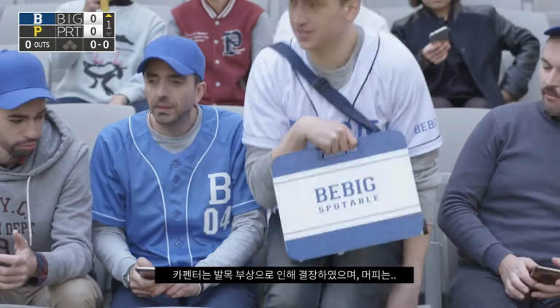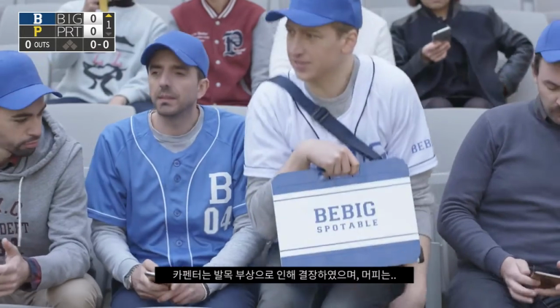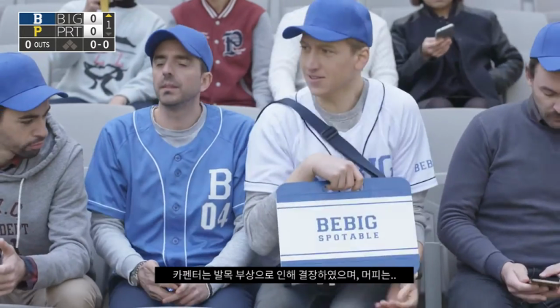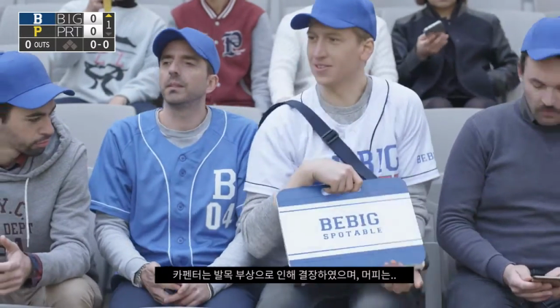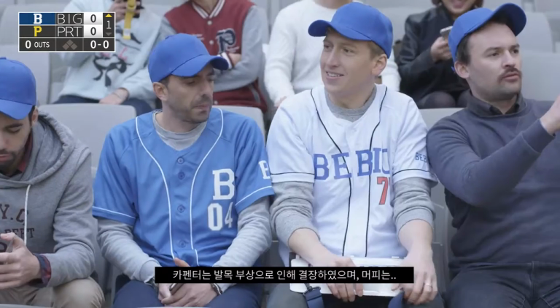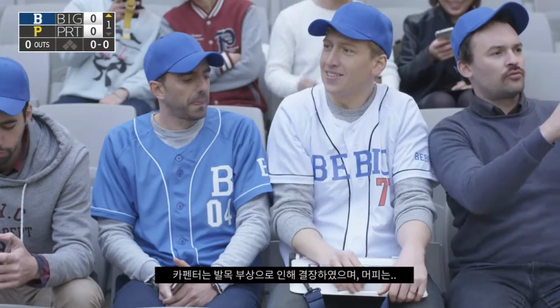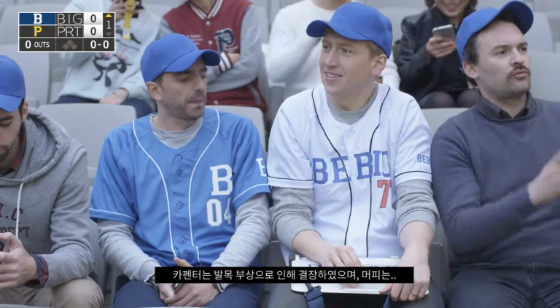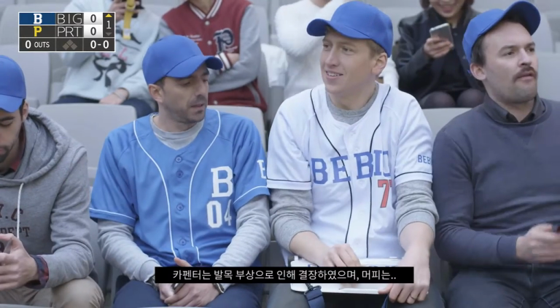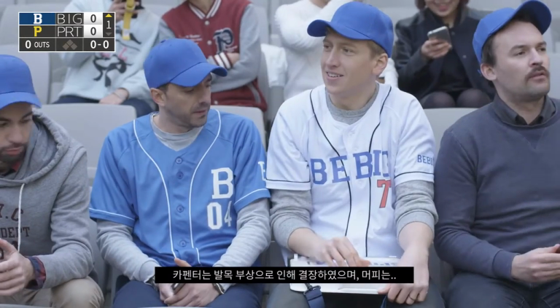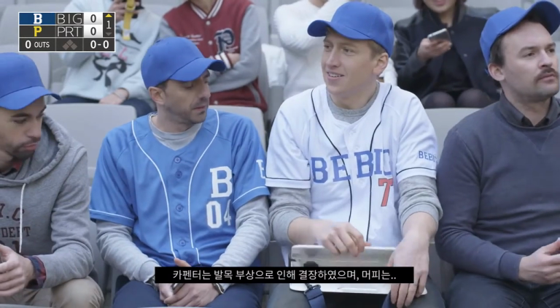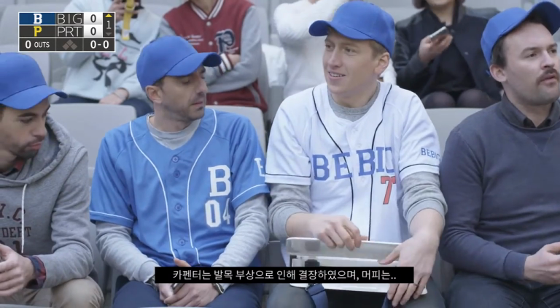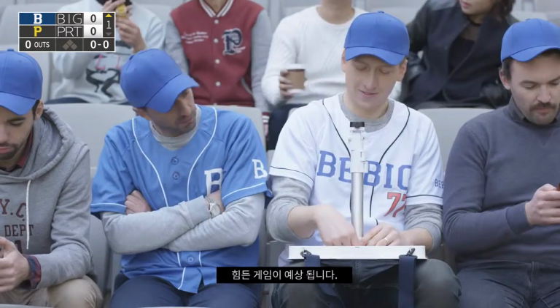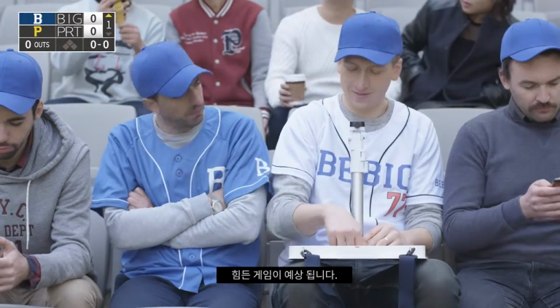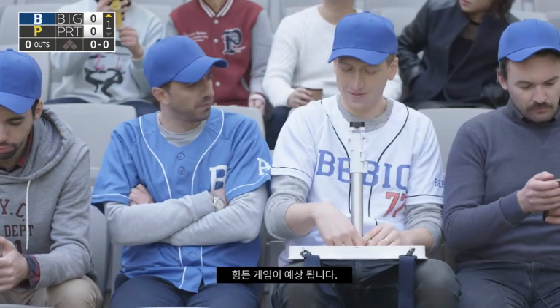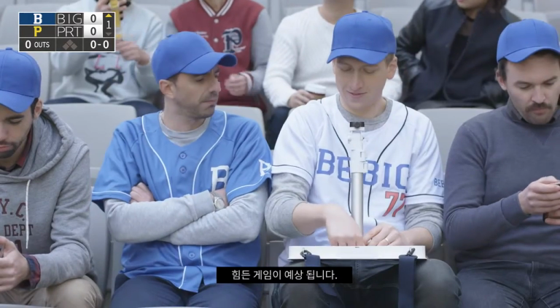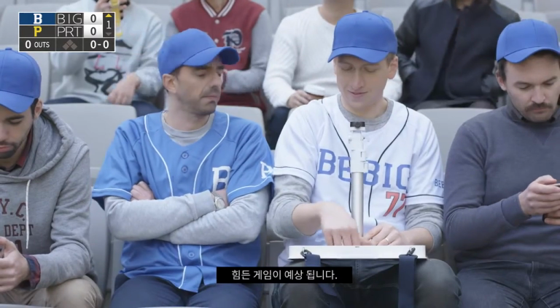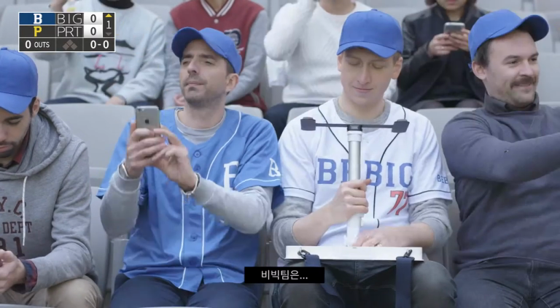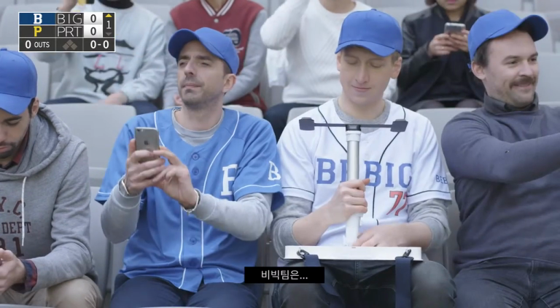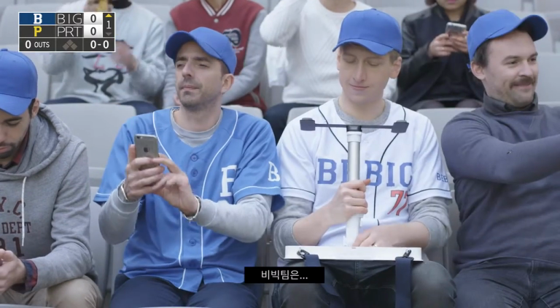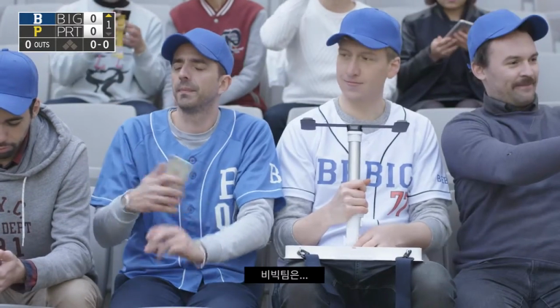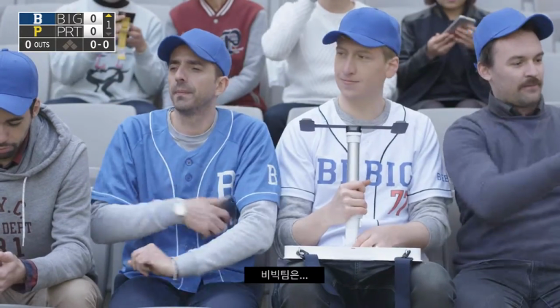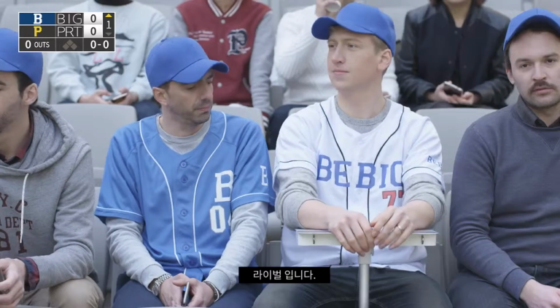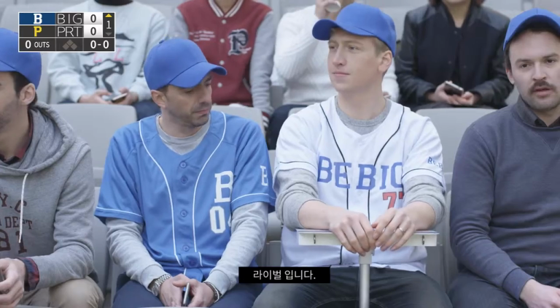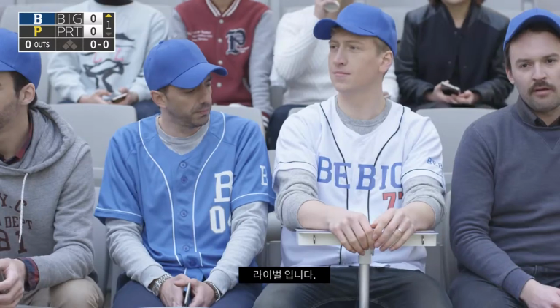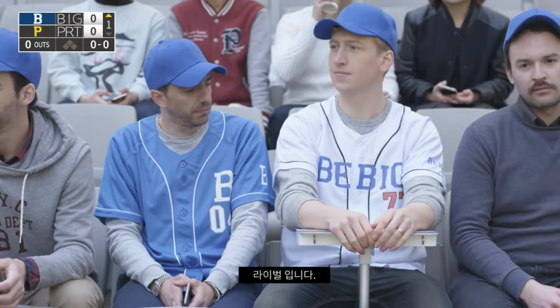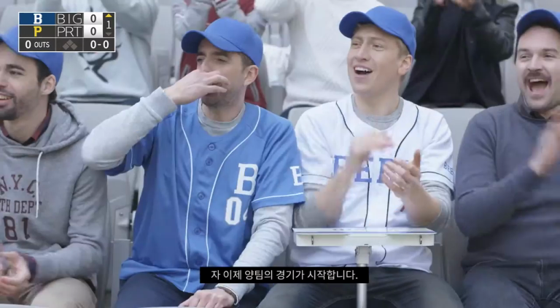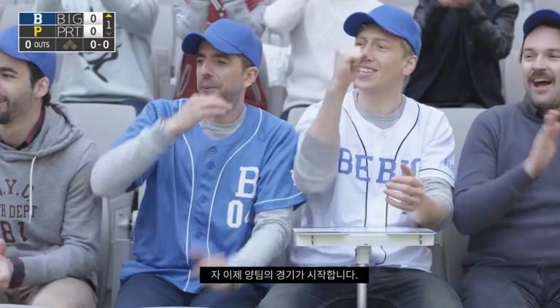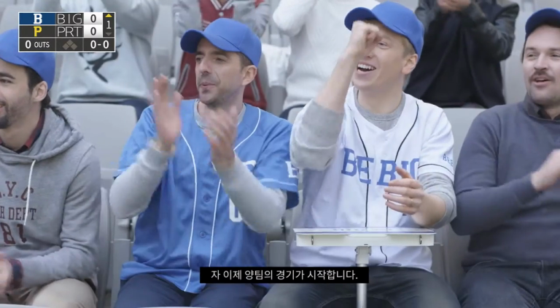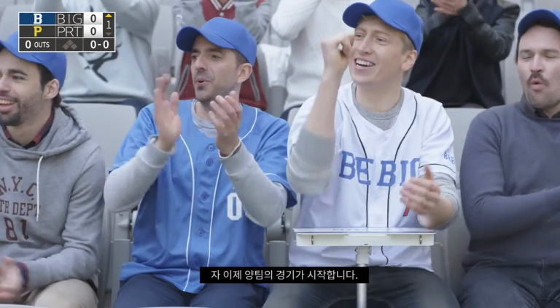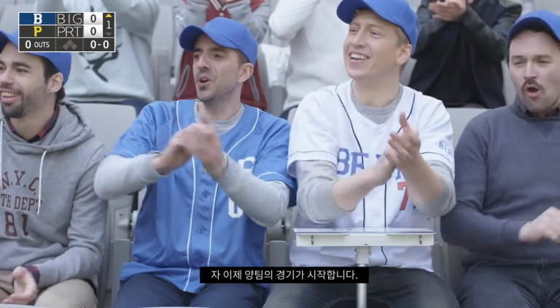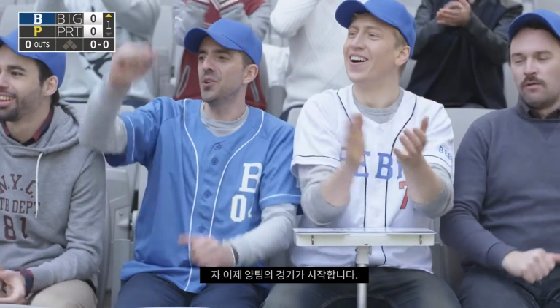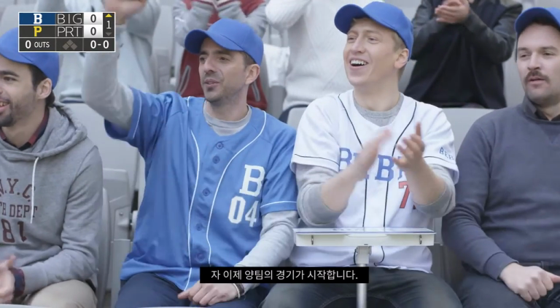Carpenter is out due to a sprained ankle and Murphy is going to be a tough matchup. The B-Big team is taking on their rivals. Now let's get to the action.